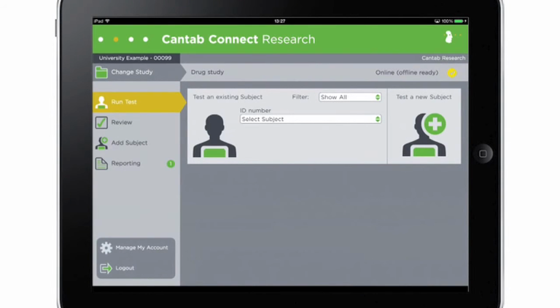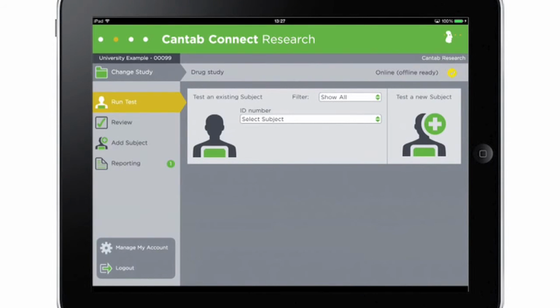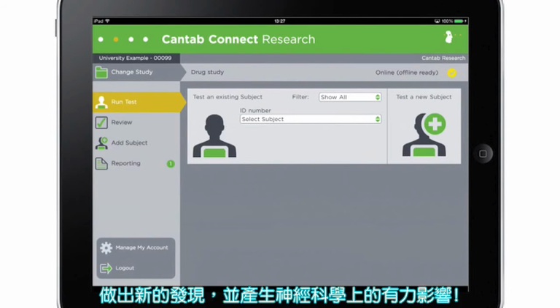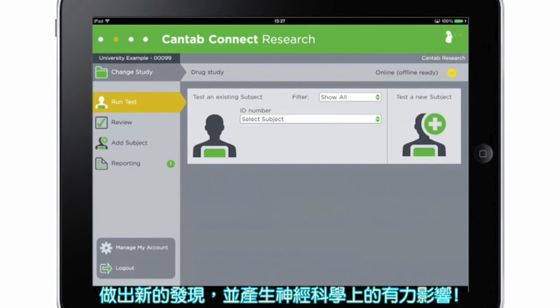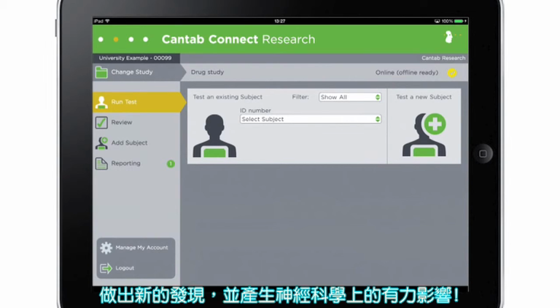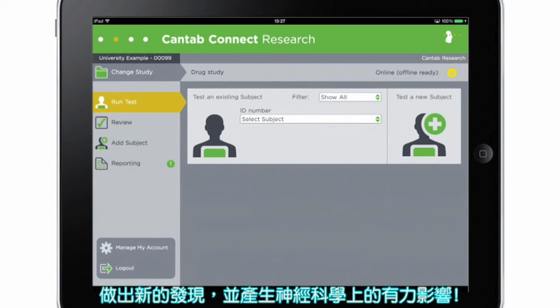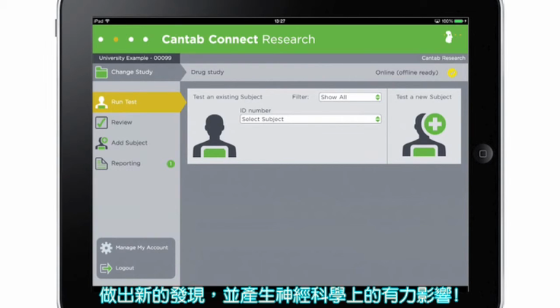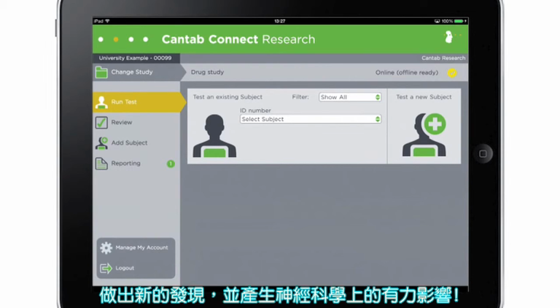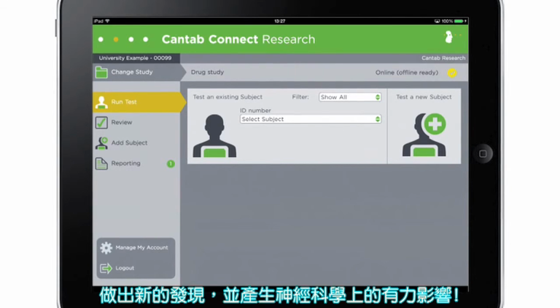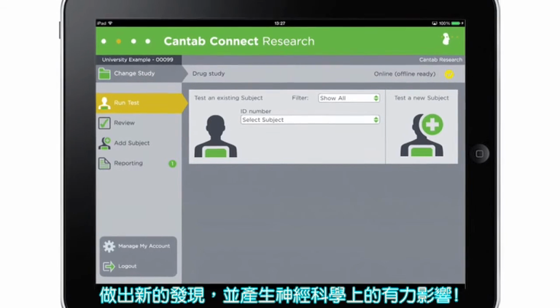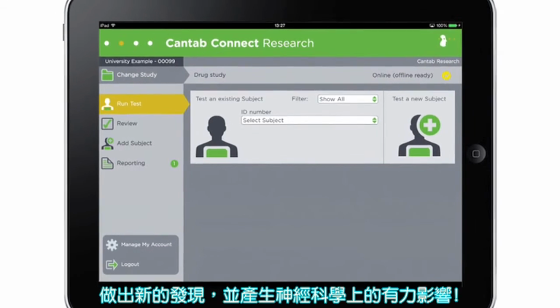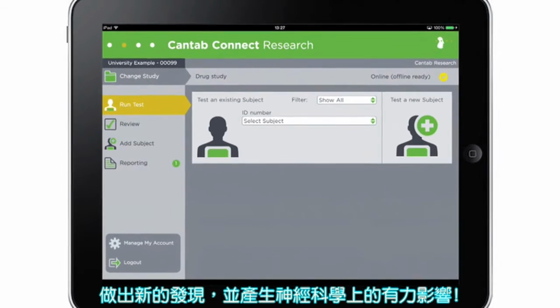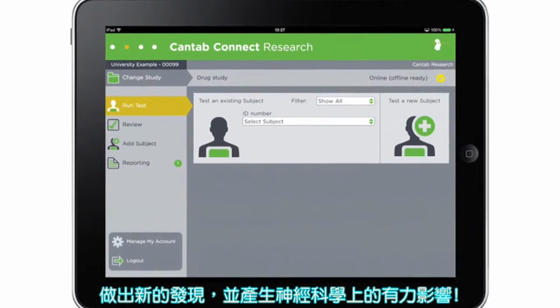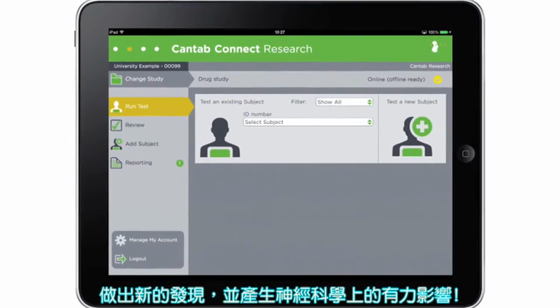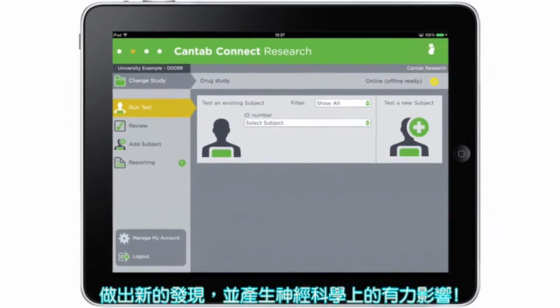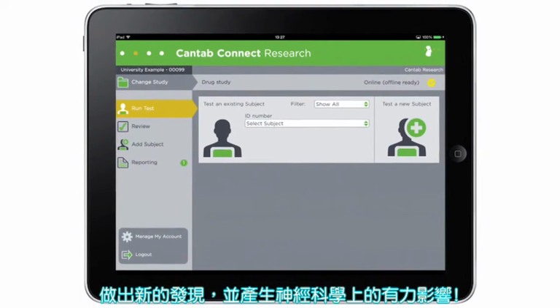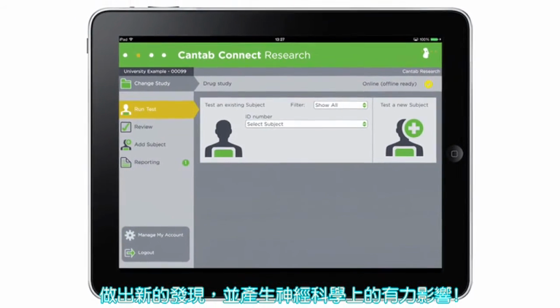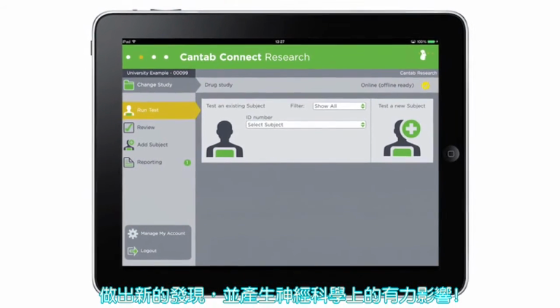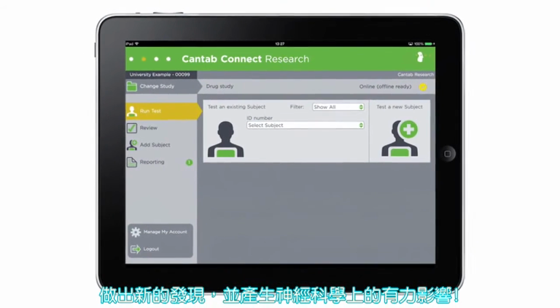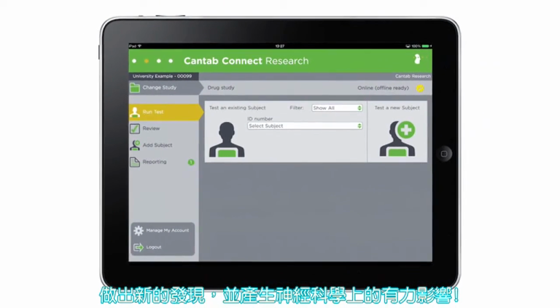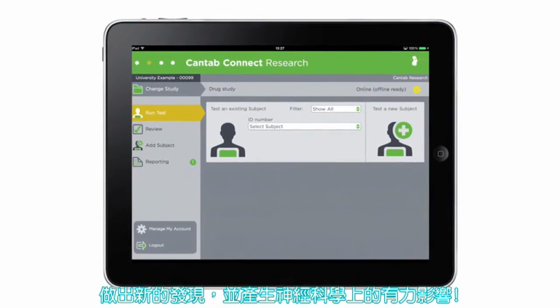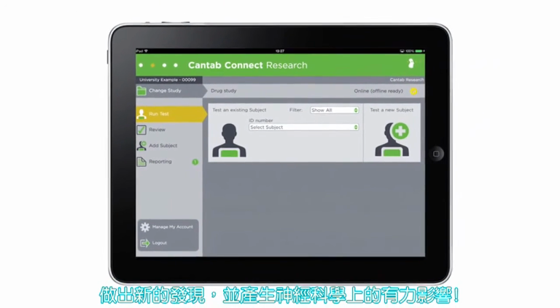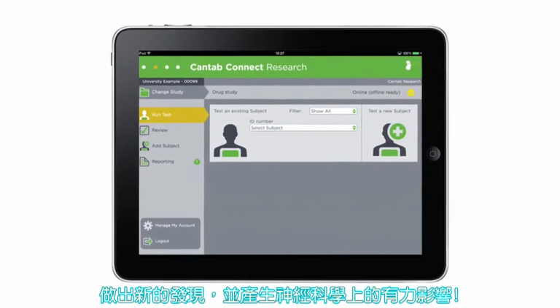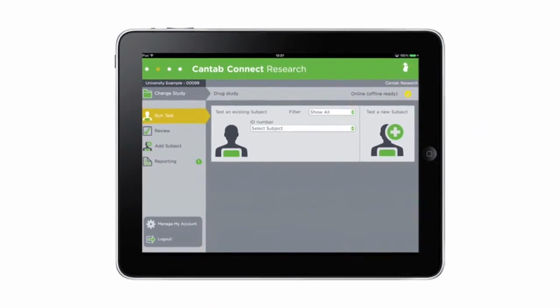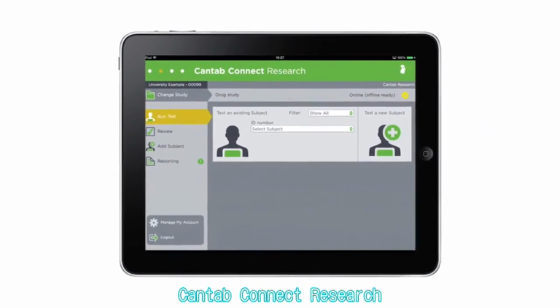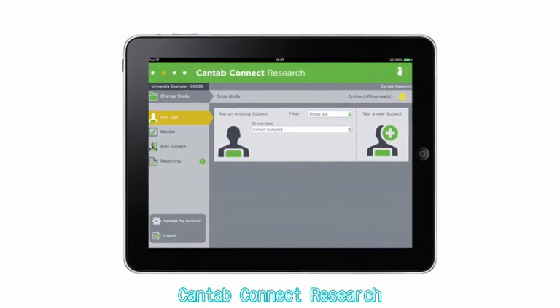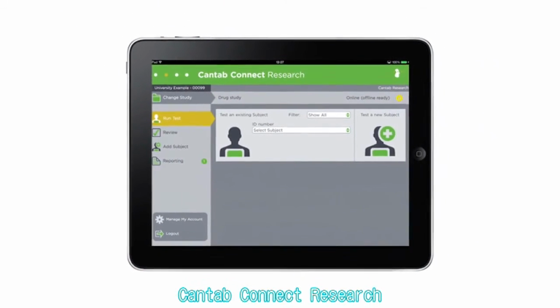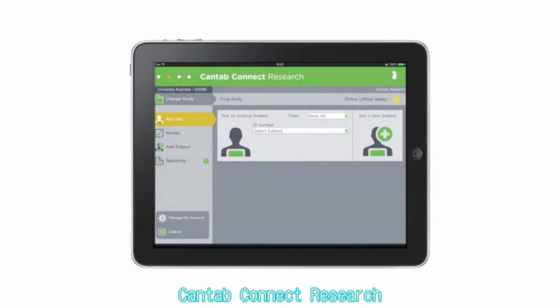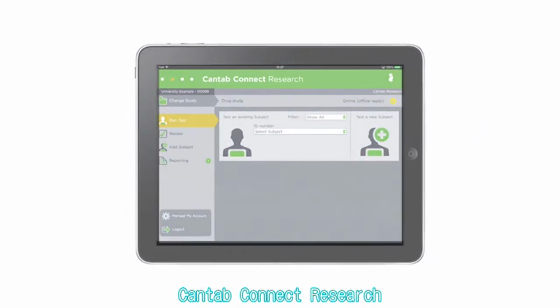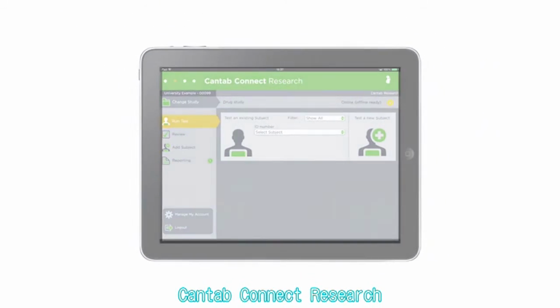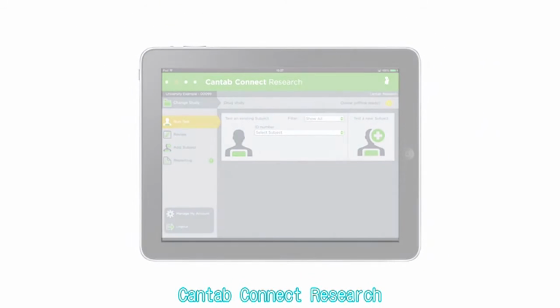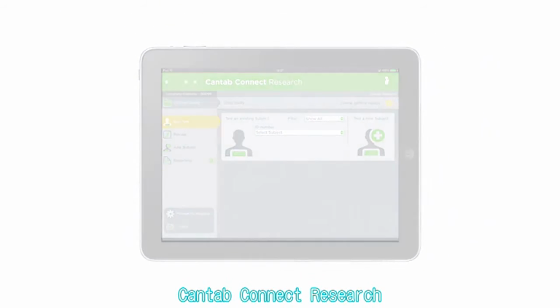Make new discoveries and produce neuroscience with impact. Cantab Connect Research.